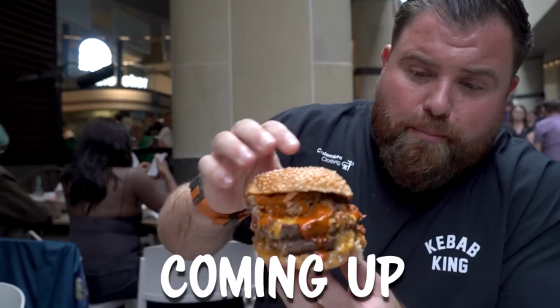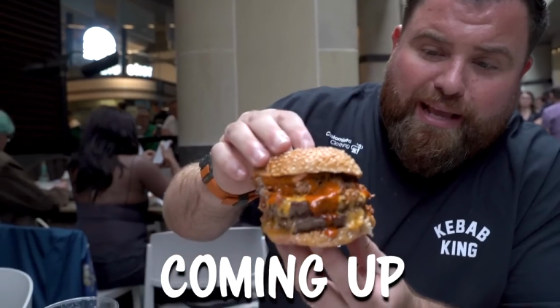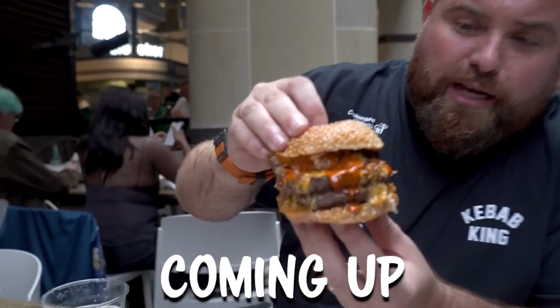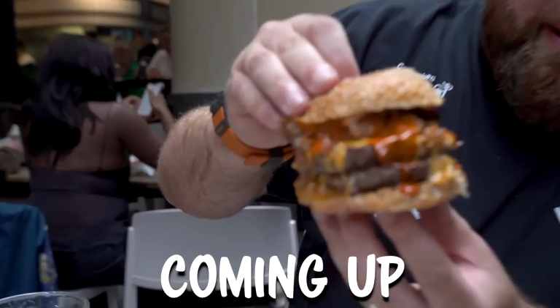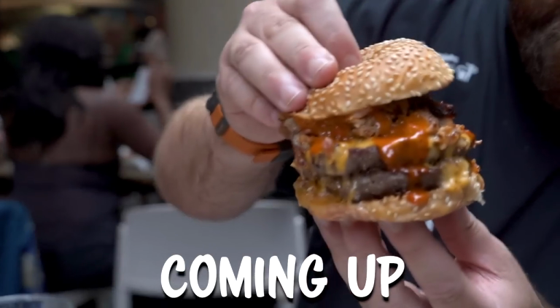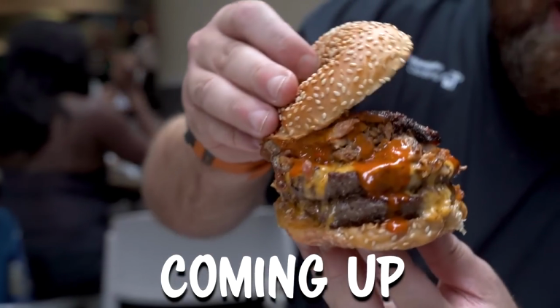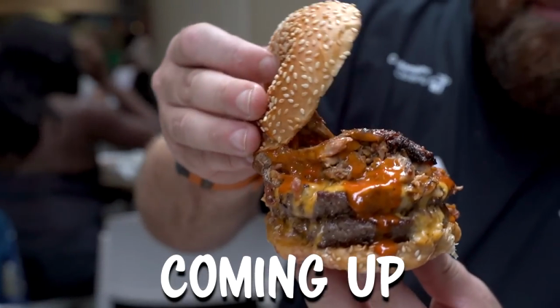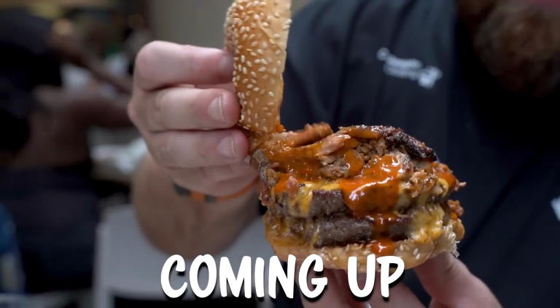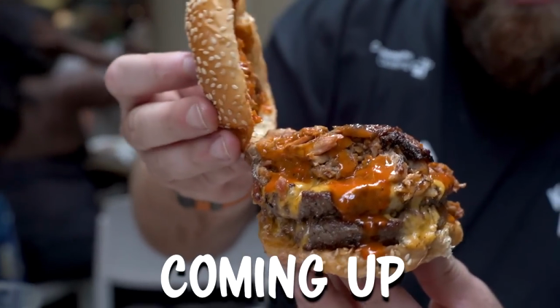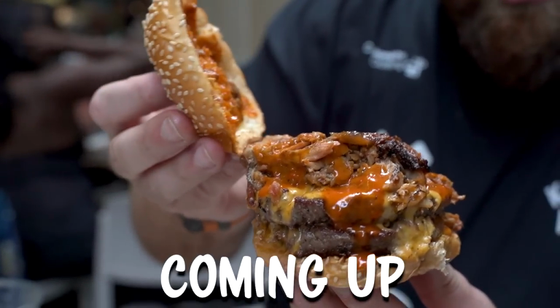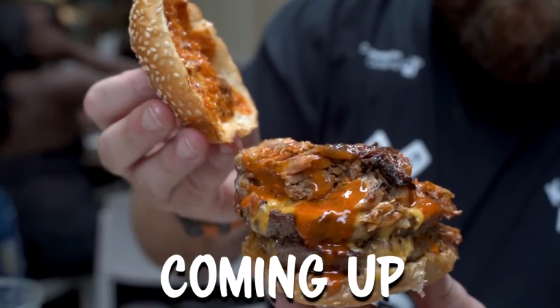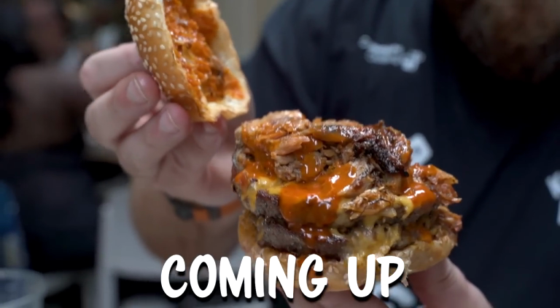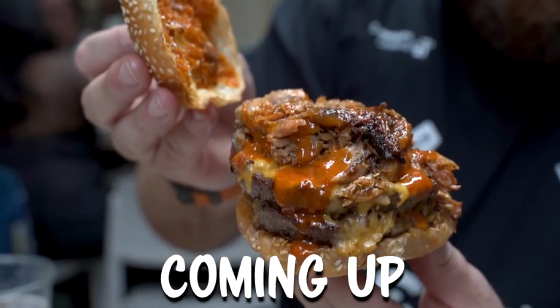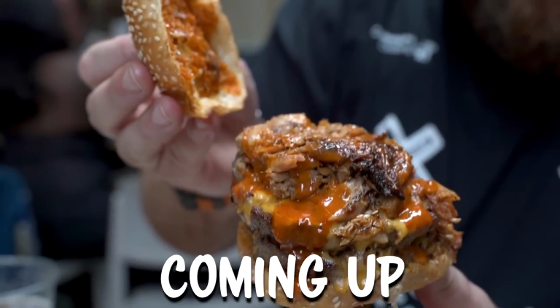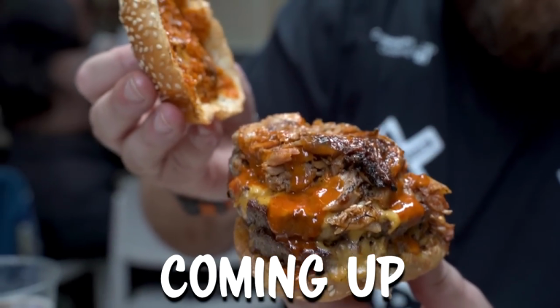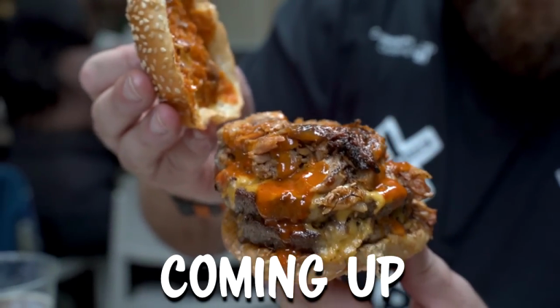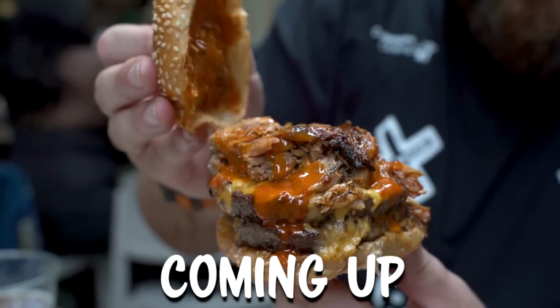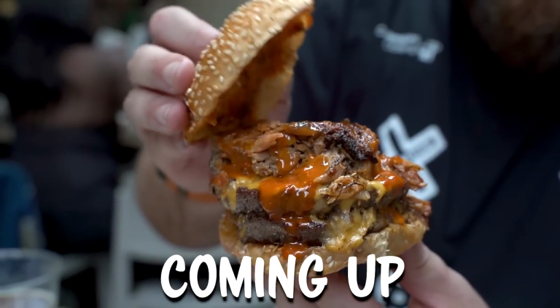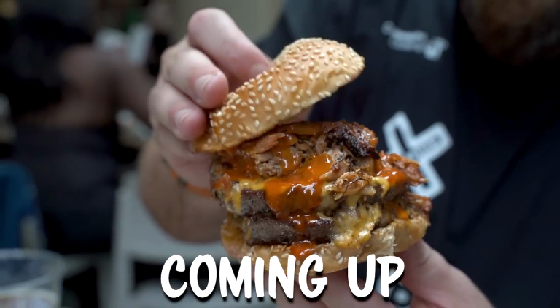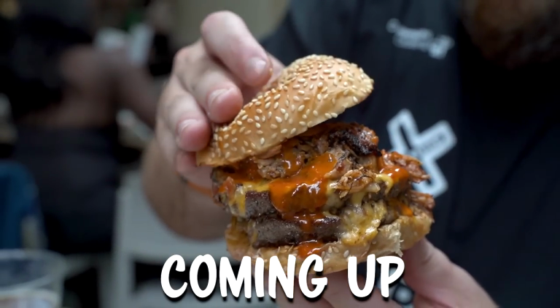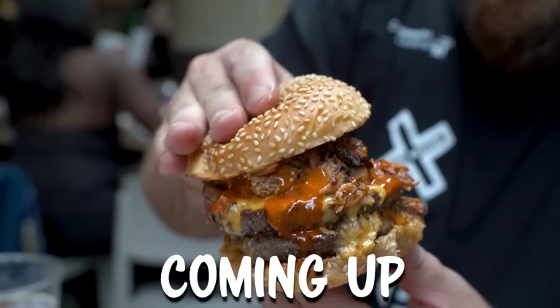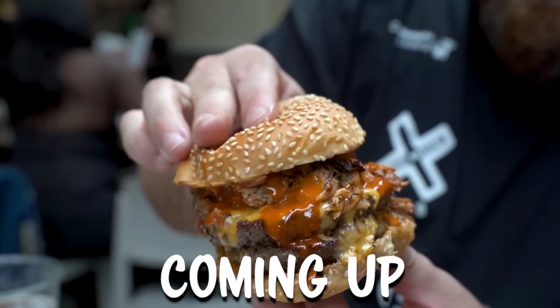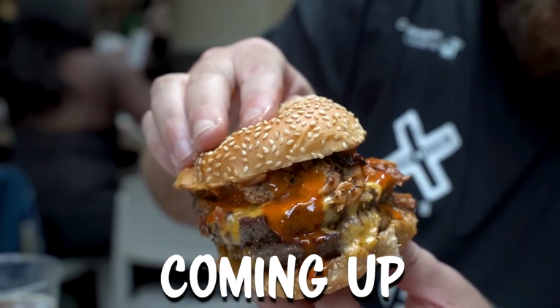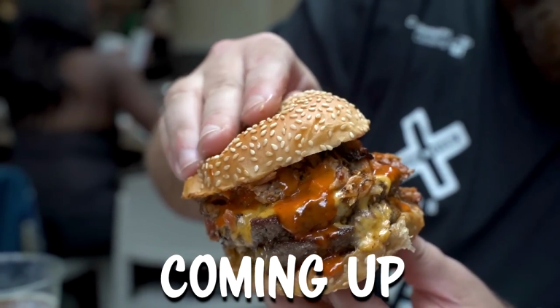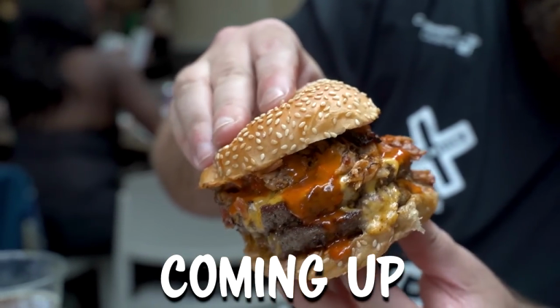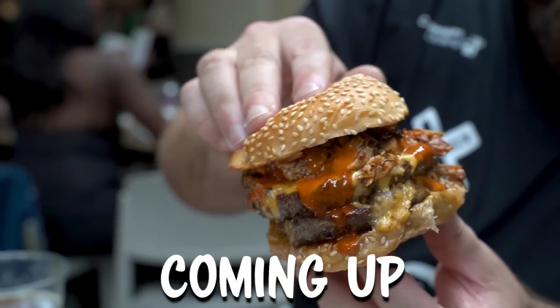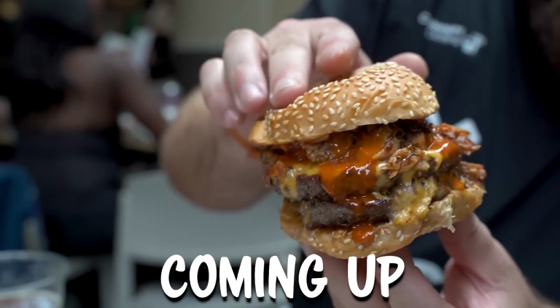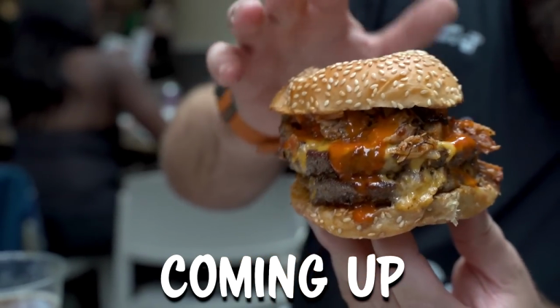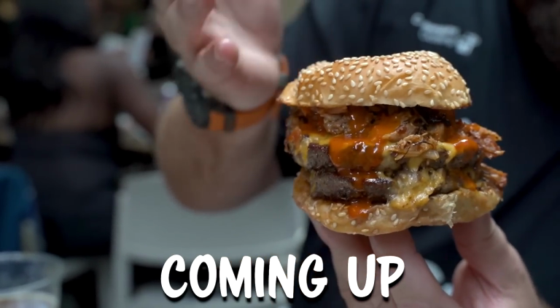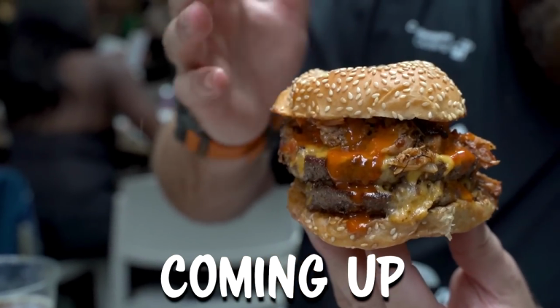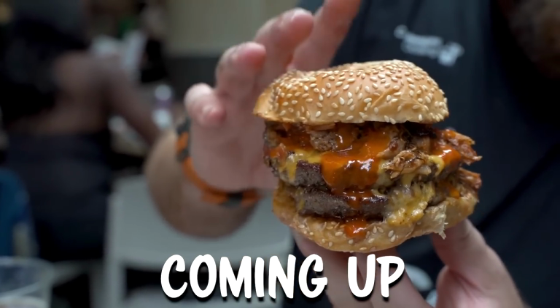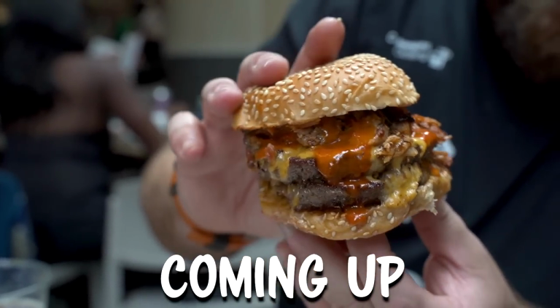Bleaker Burger, Rib Man meat, his sauce, double patty.